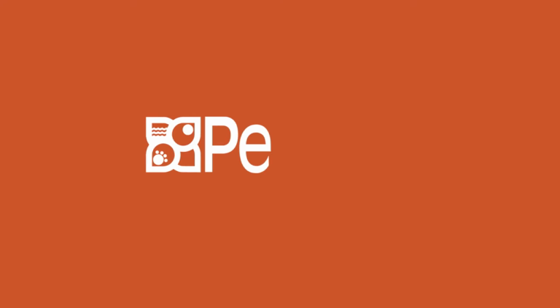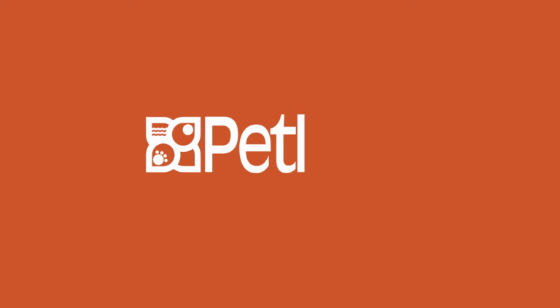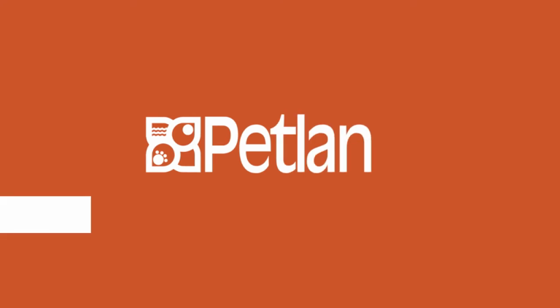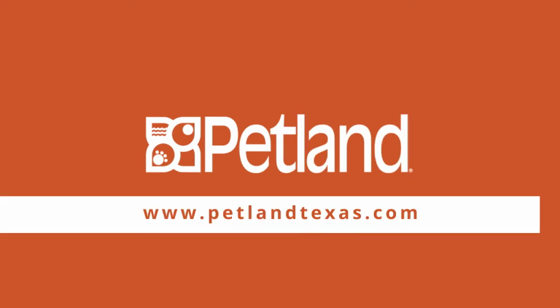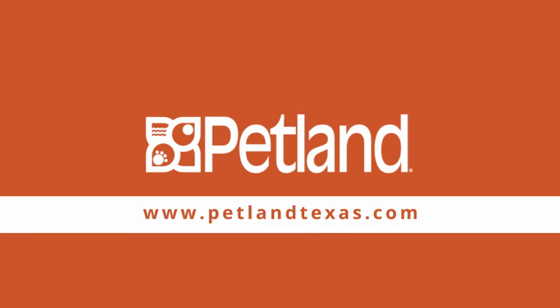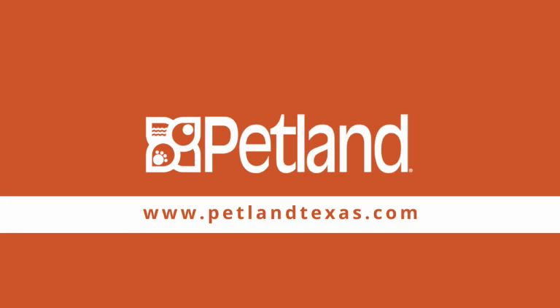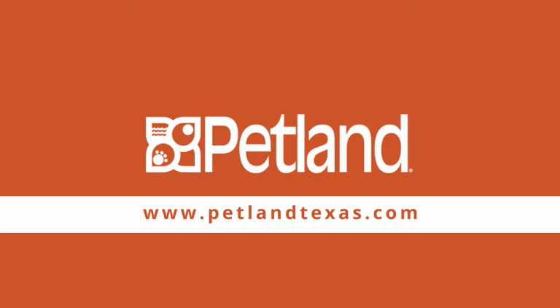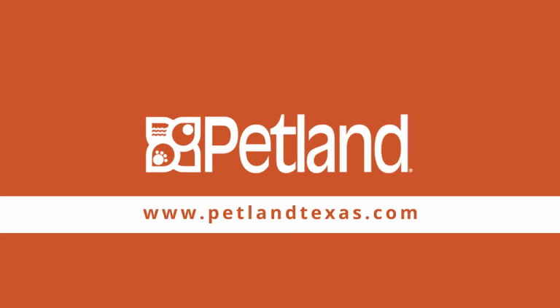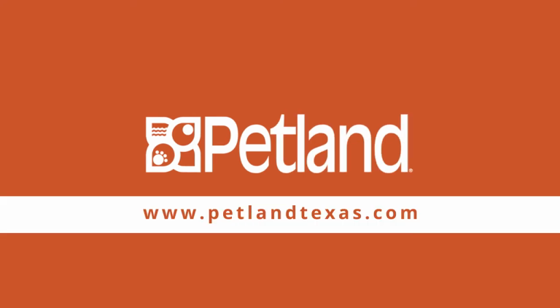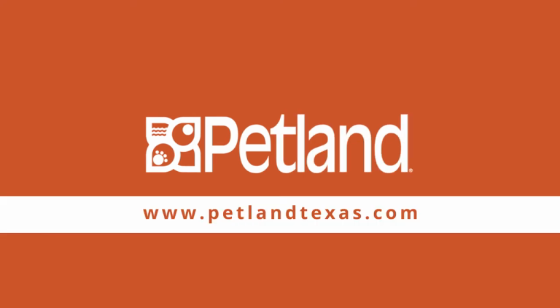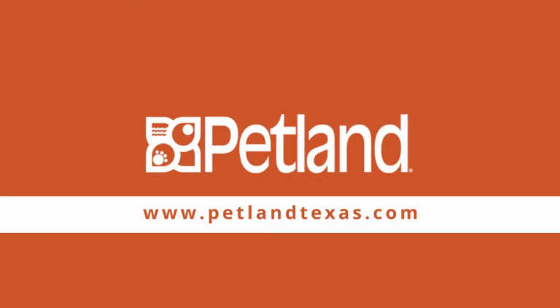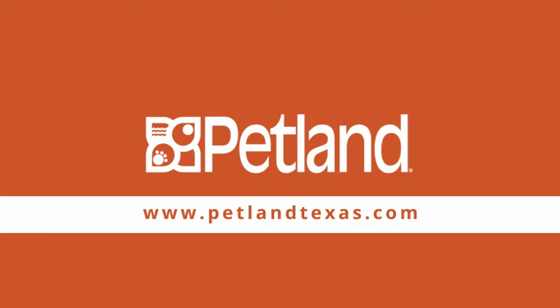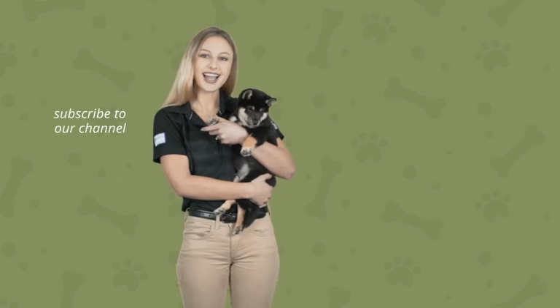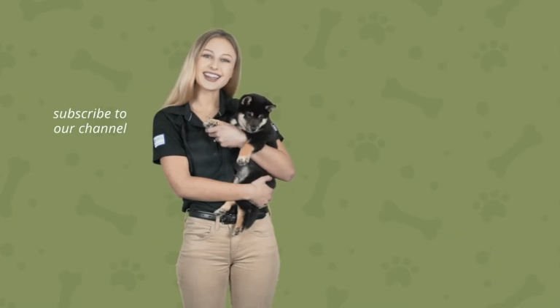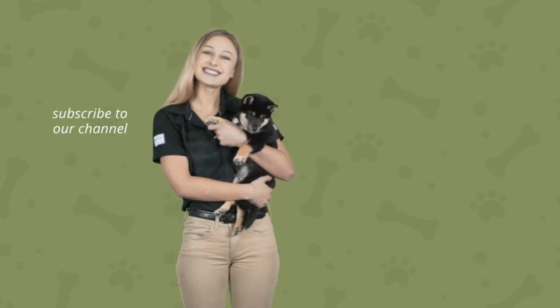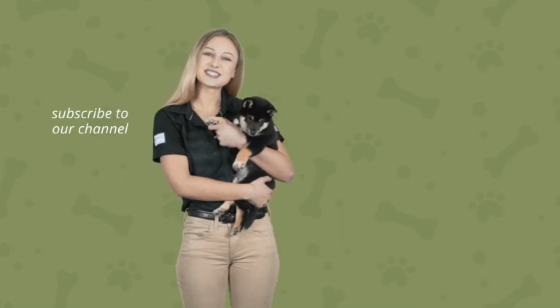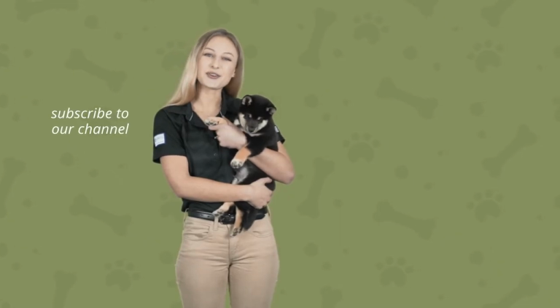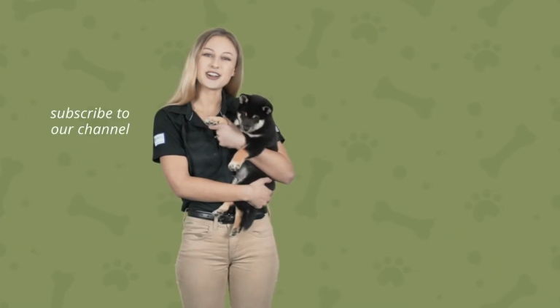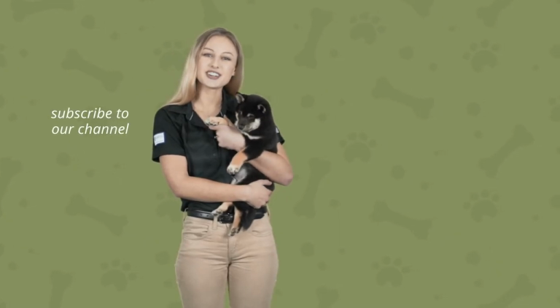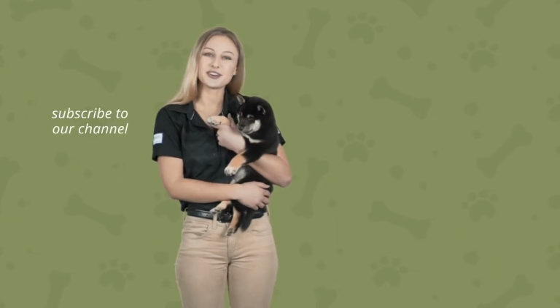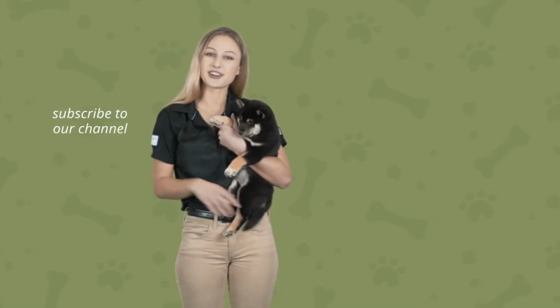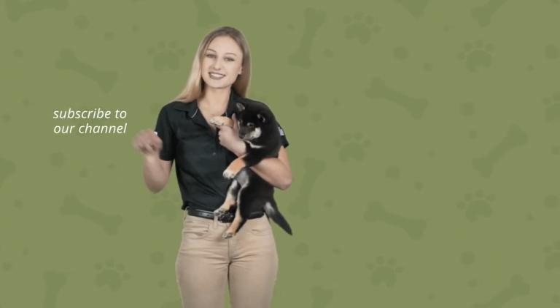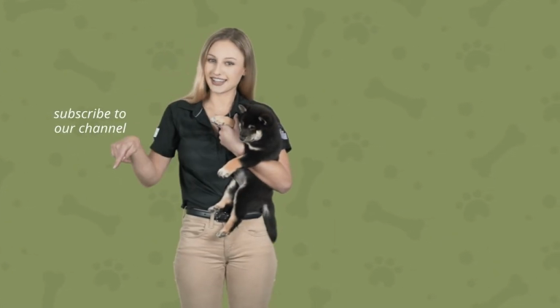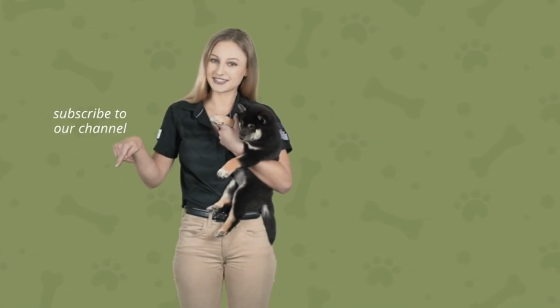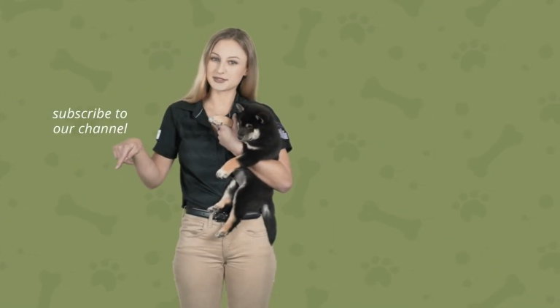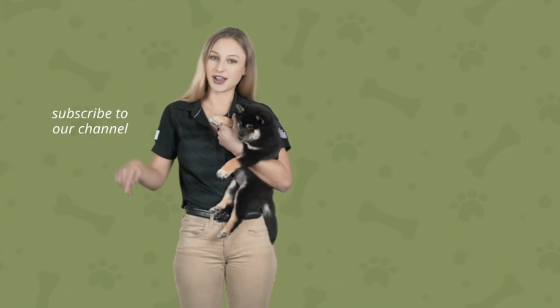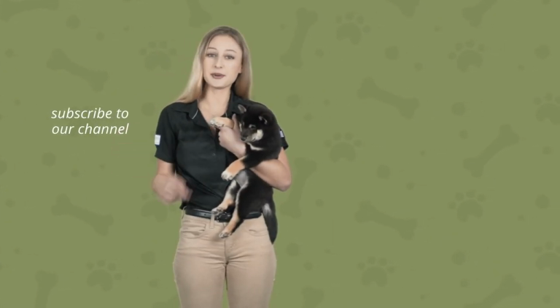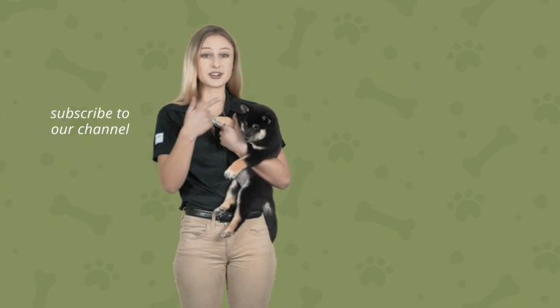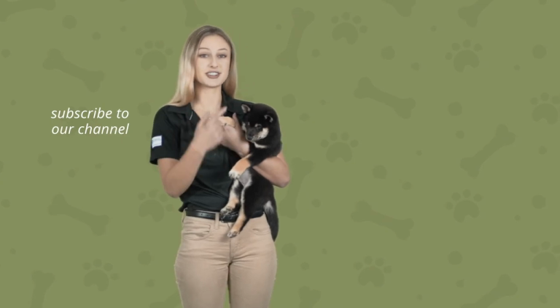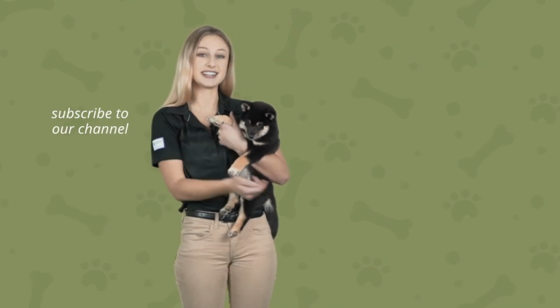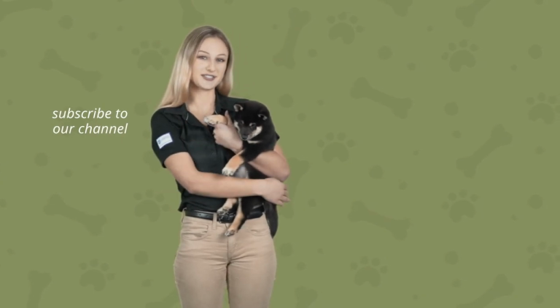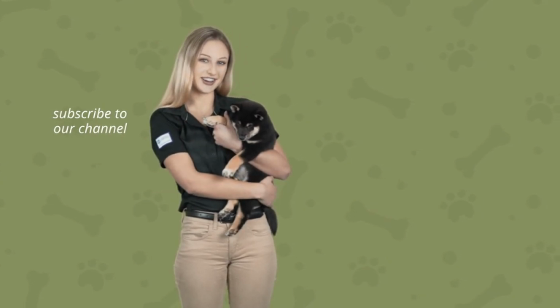I'll see you in the next video. Hi guys, thanks for watching. Don't forget to like and subscribe and watch our latest video.